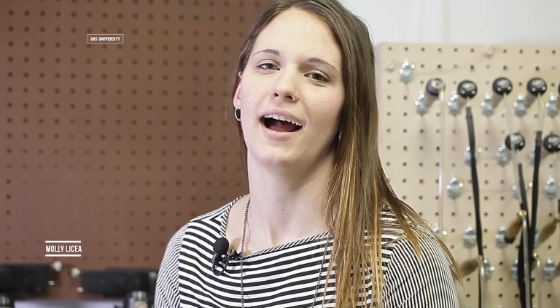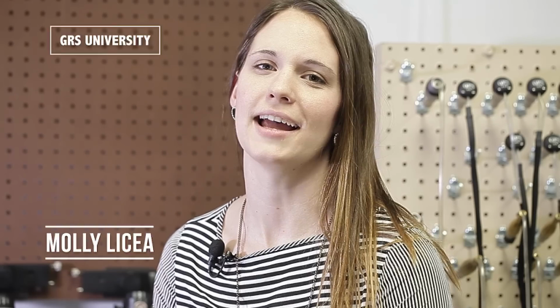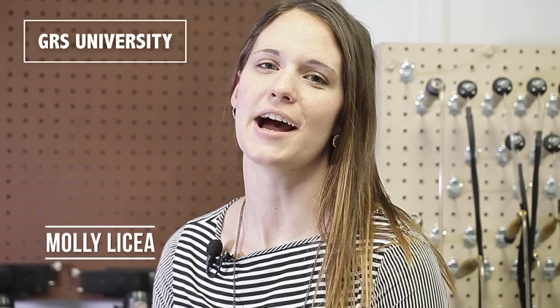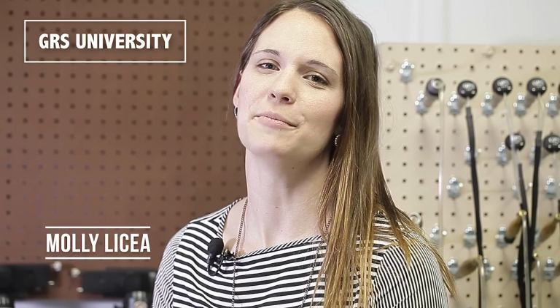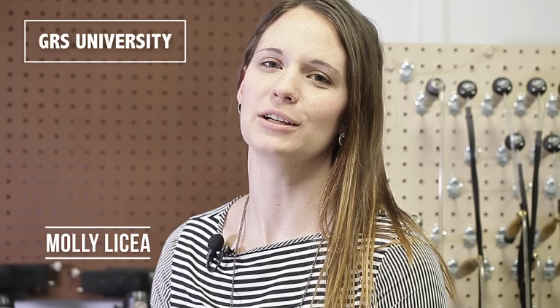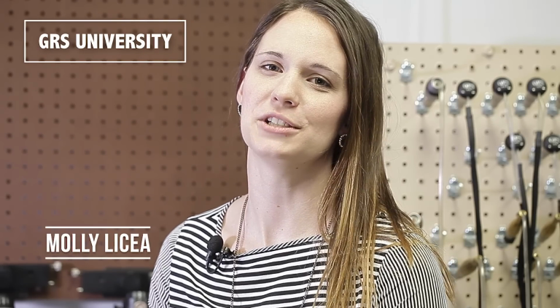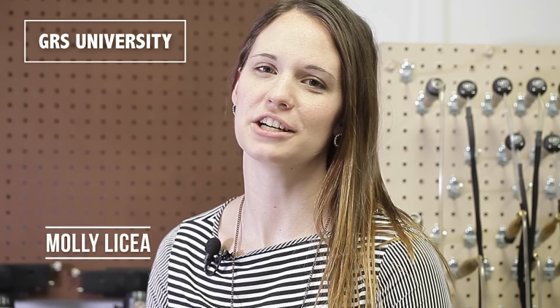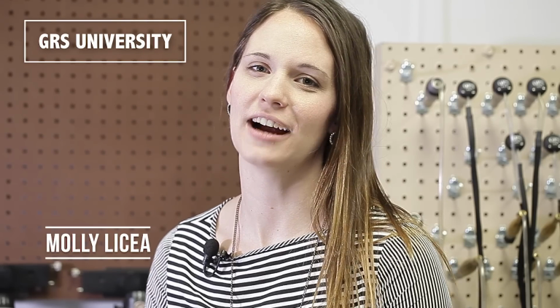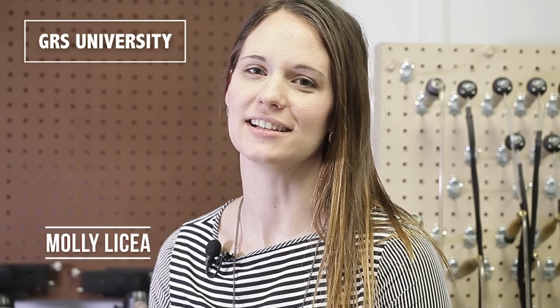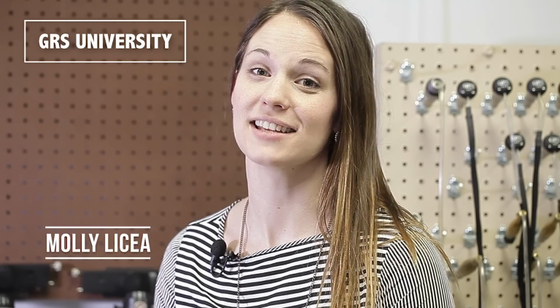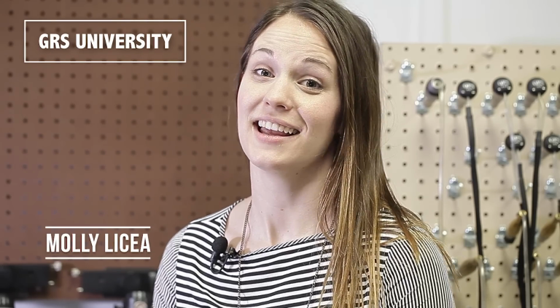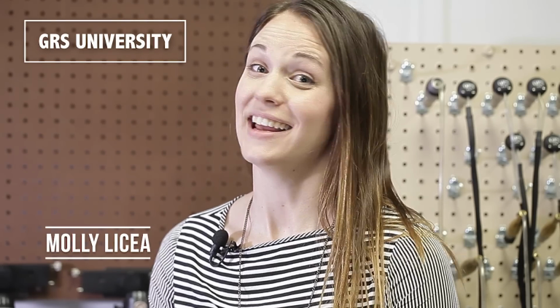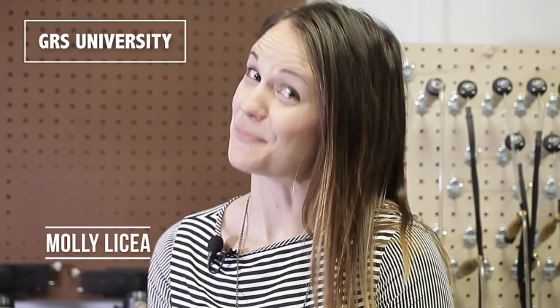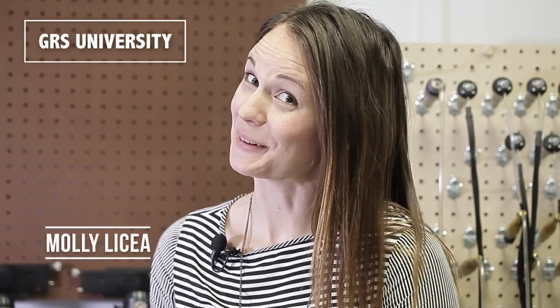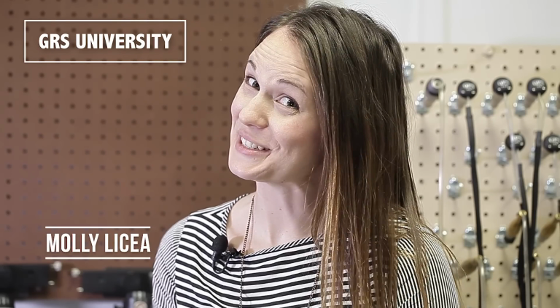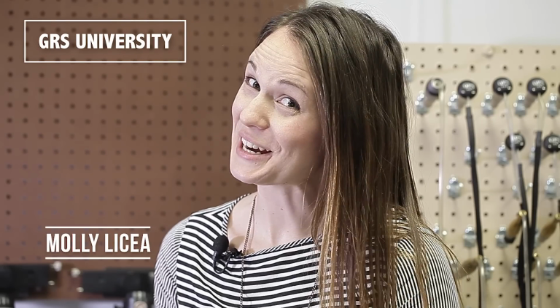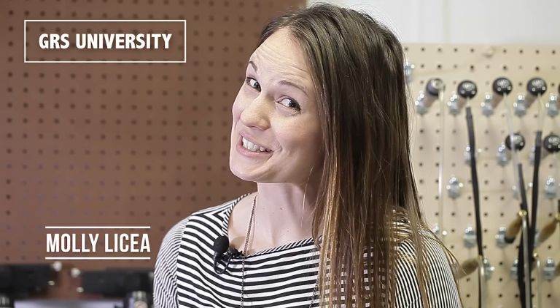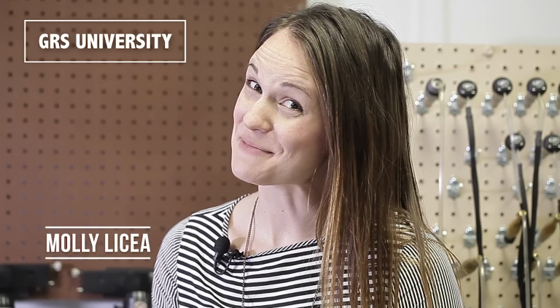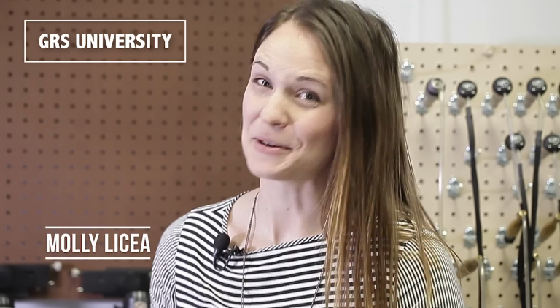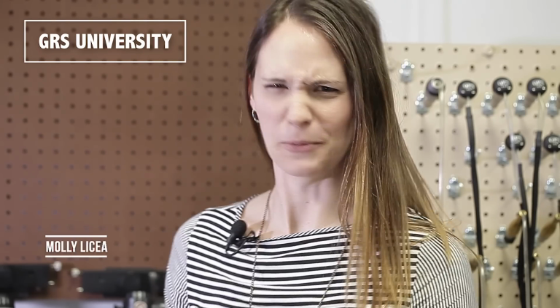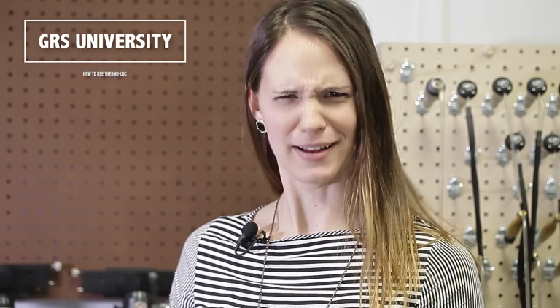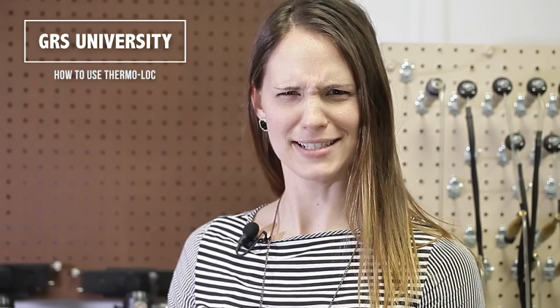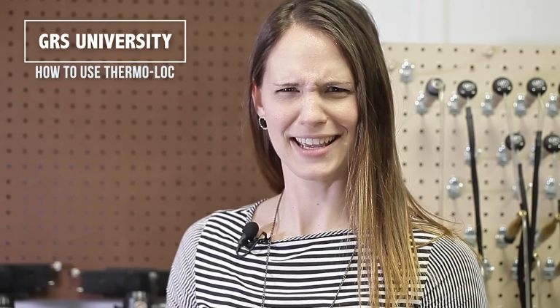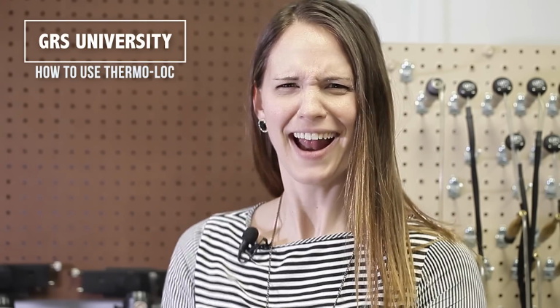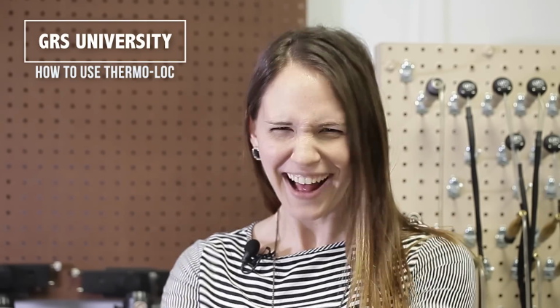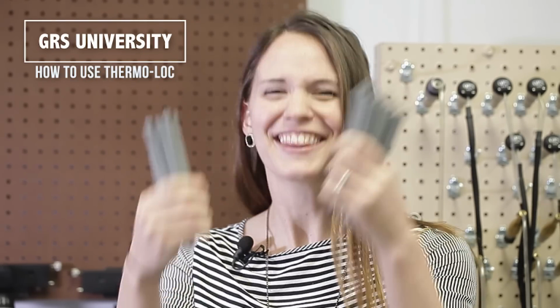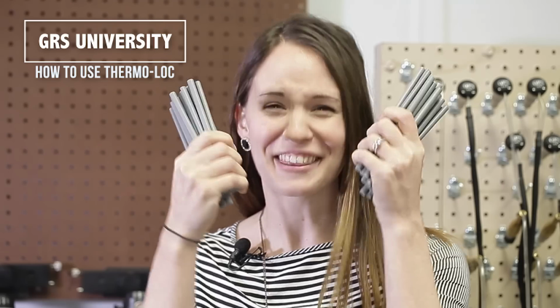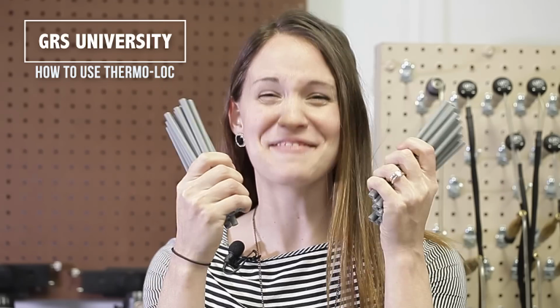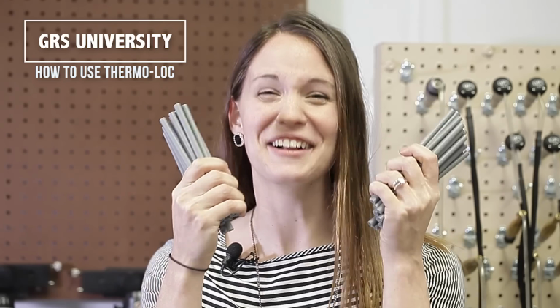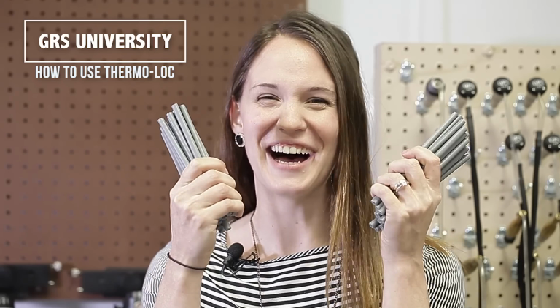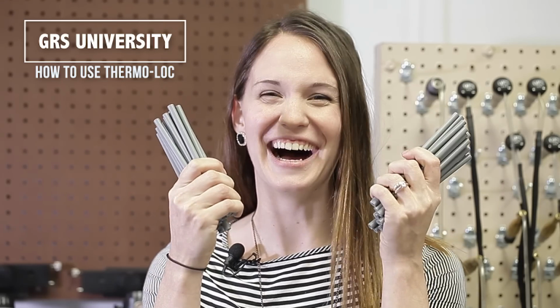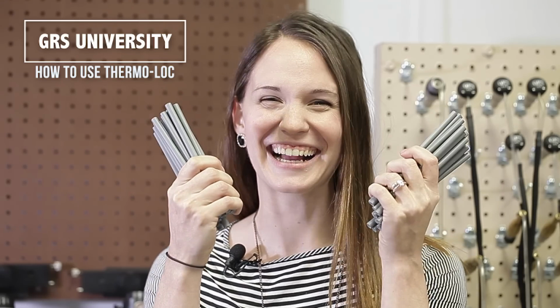Hi, I'm Oli with GRS. It's better than duct tape. What is it? Thermal lock!